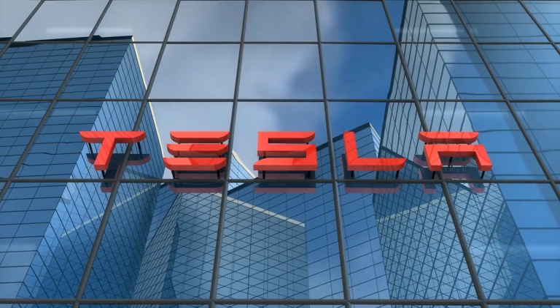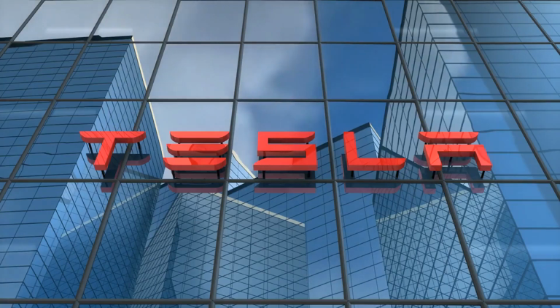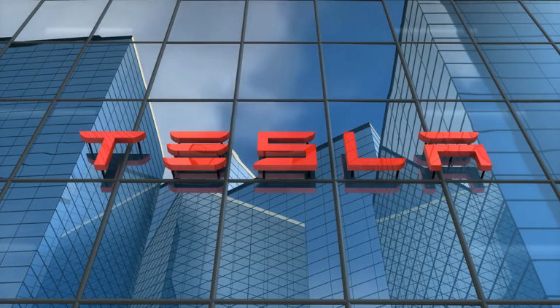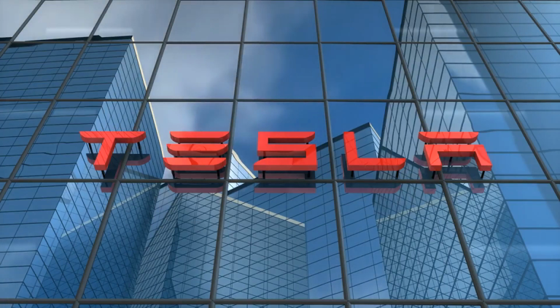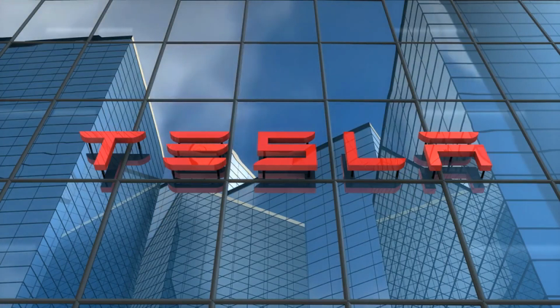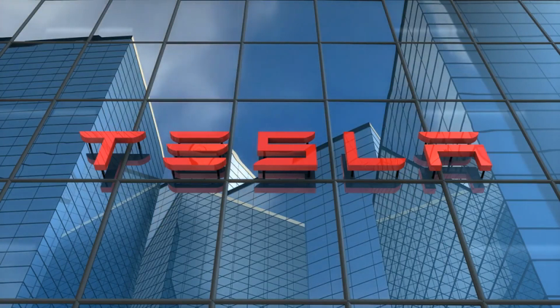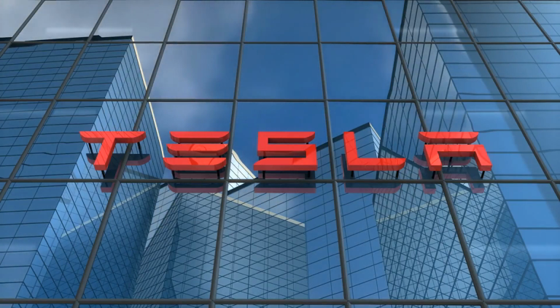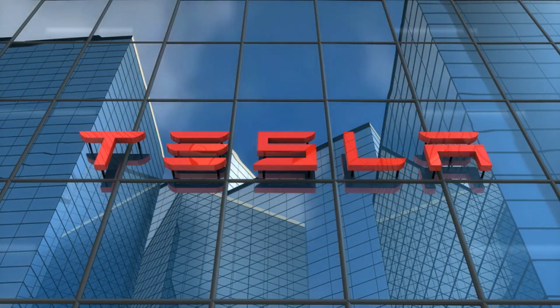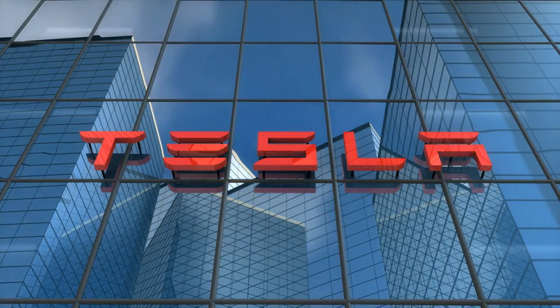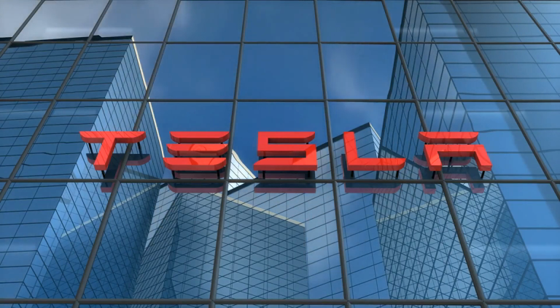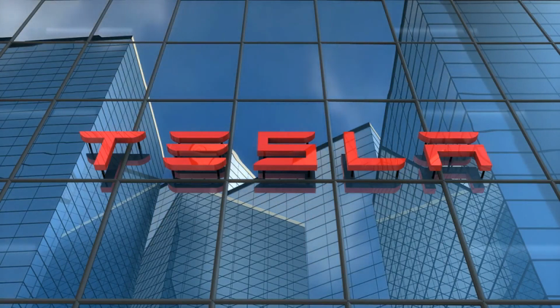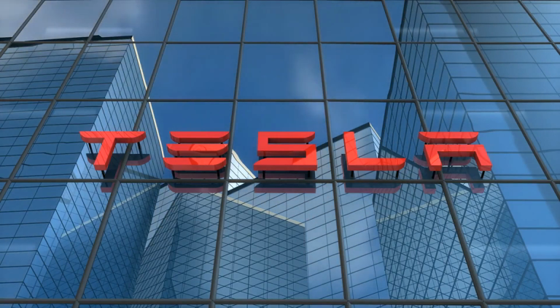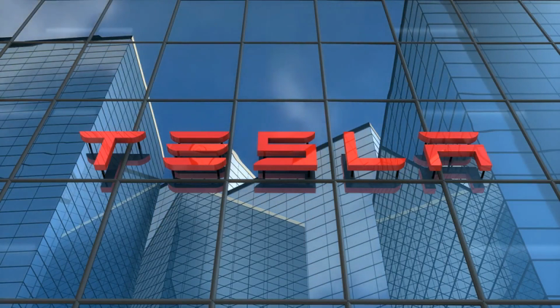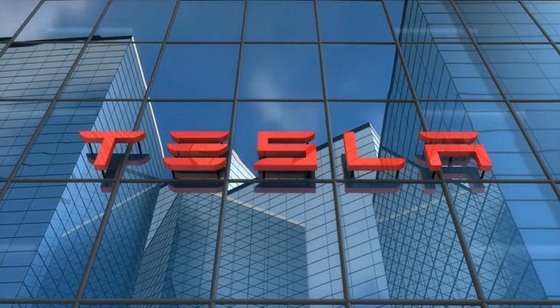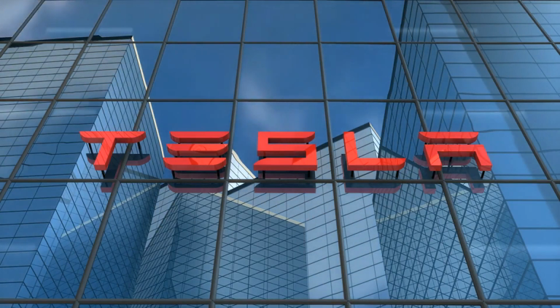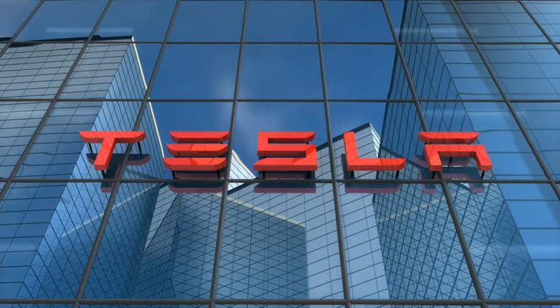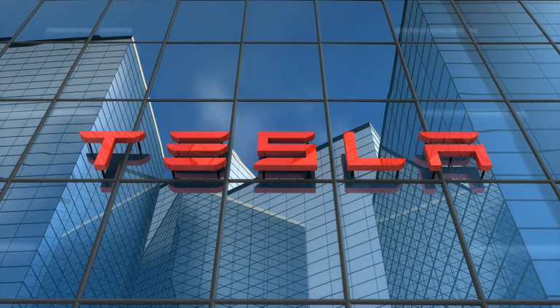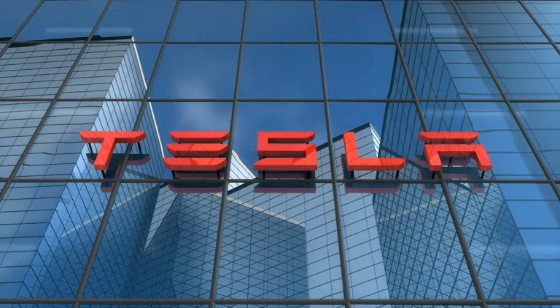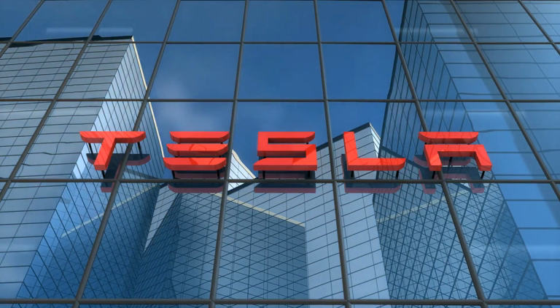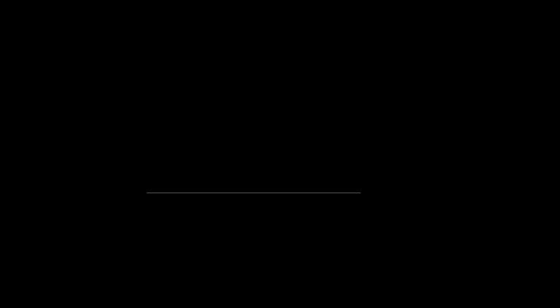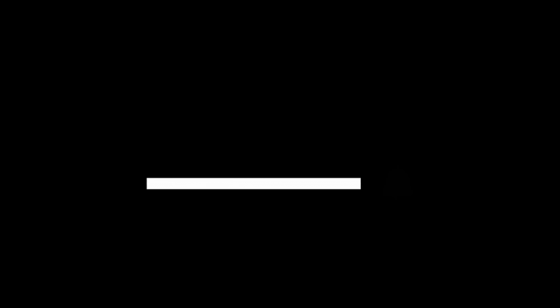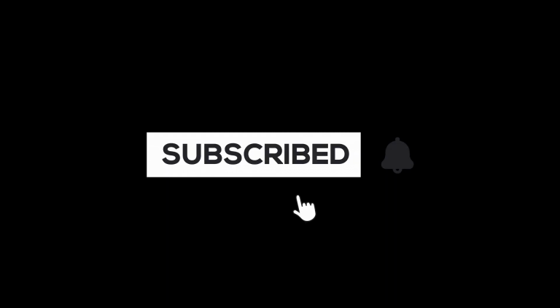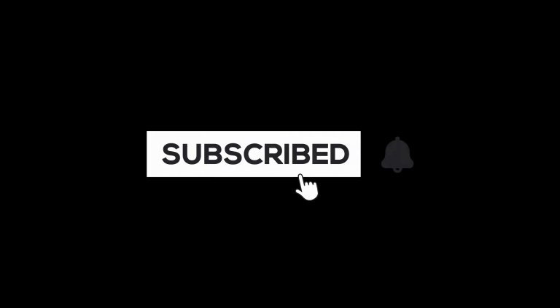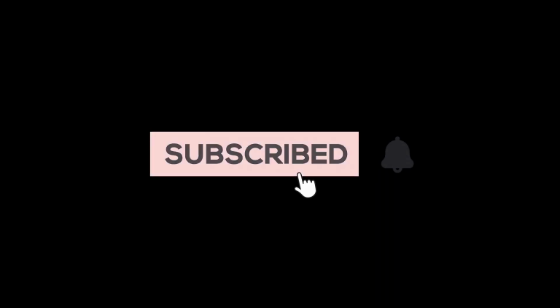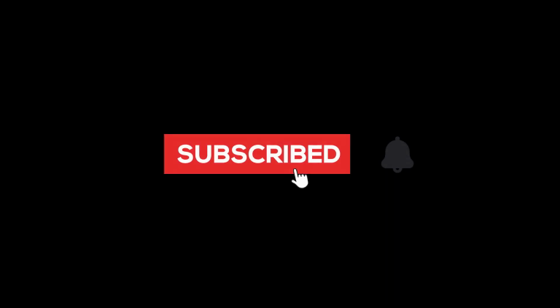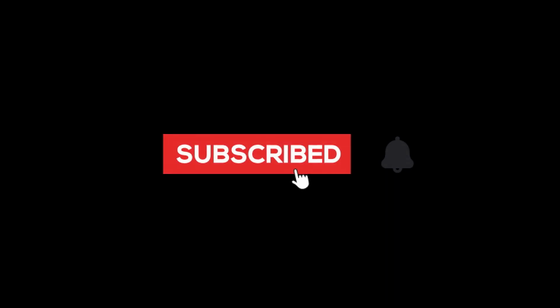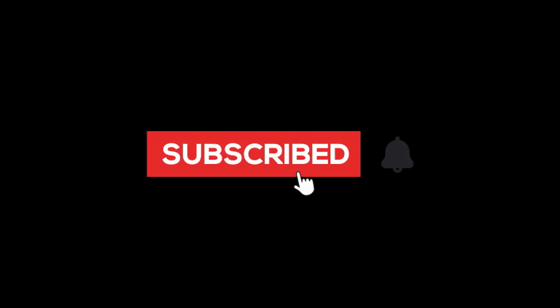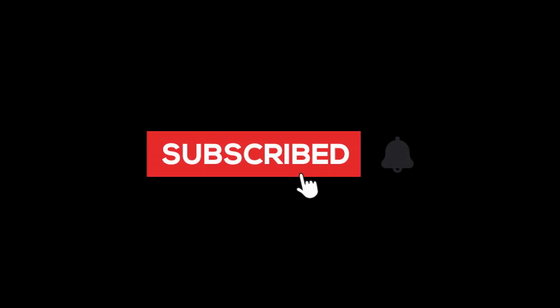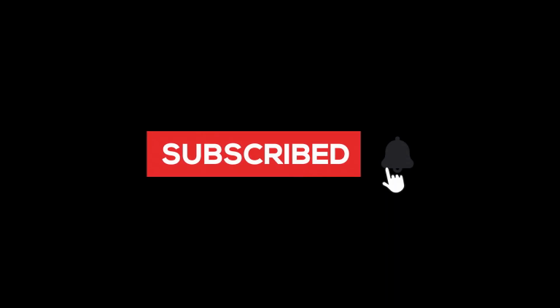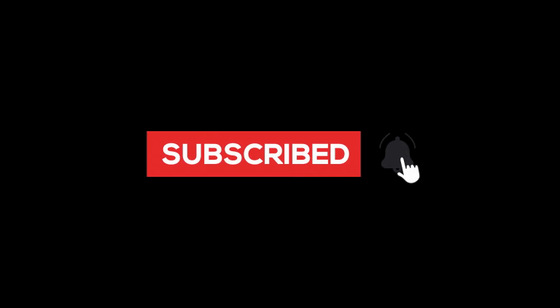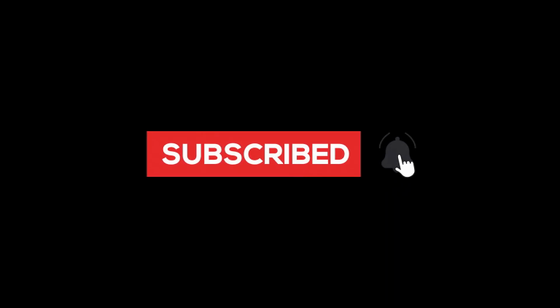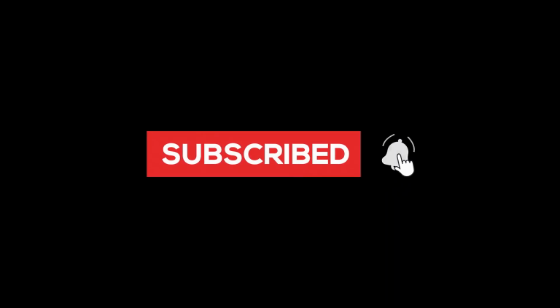Welcome to Tesla Global, the home of Tesla News. Subscribe for more. Let's get into the video.